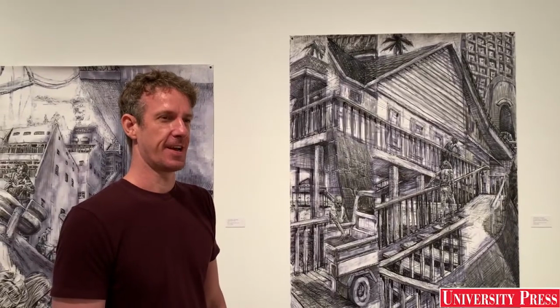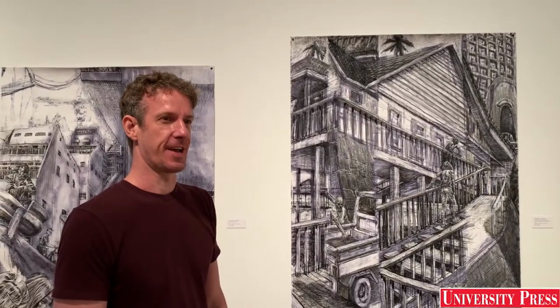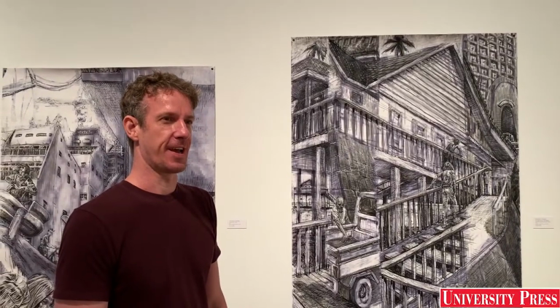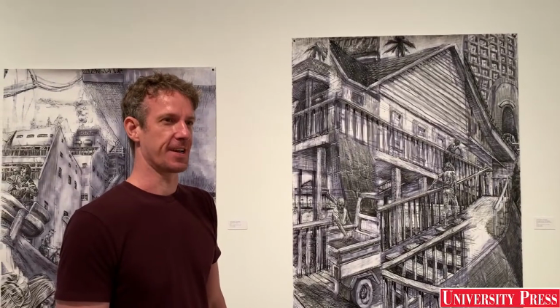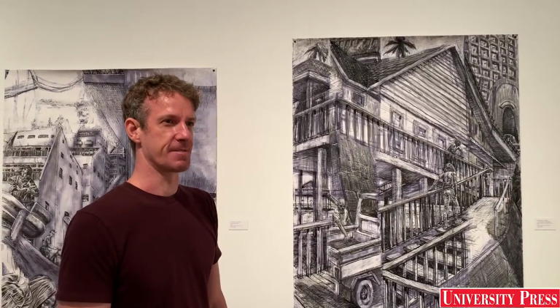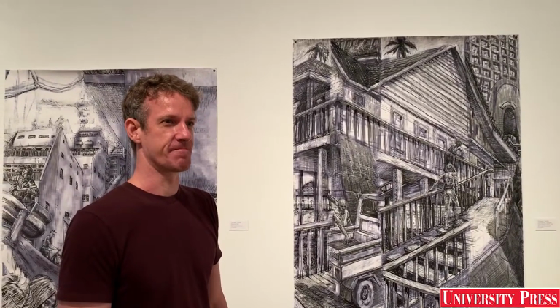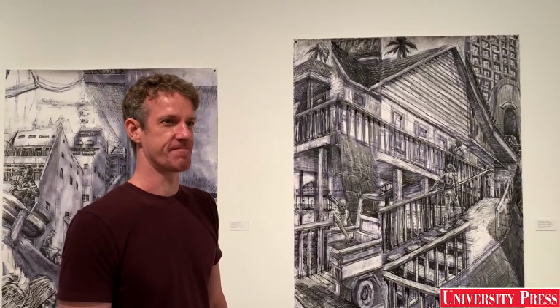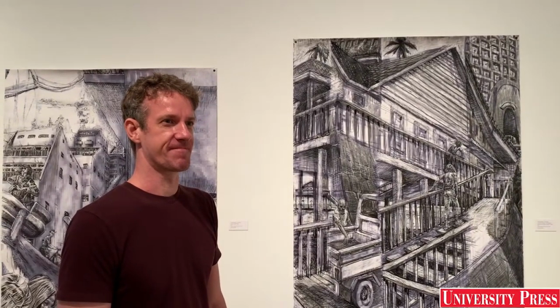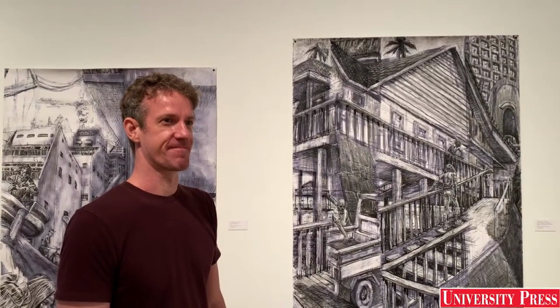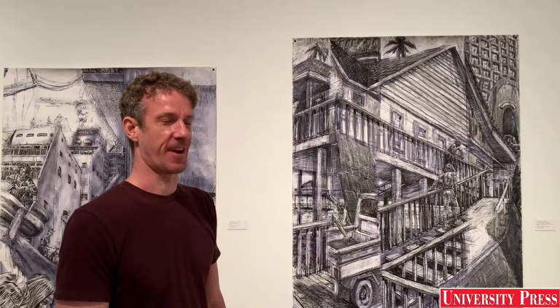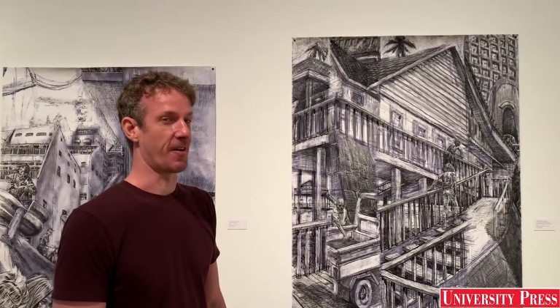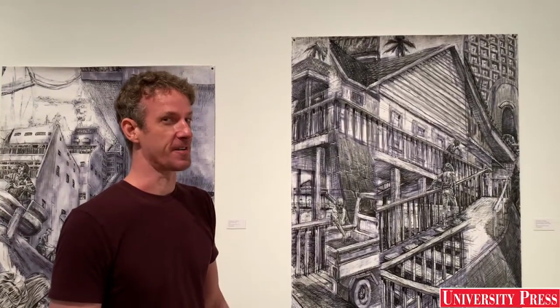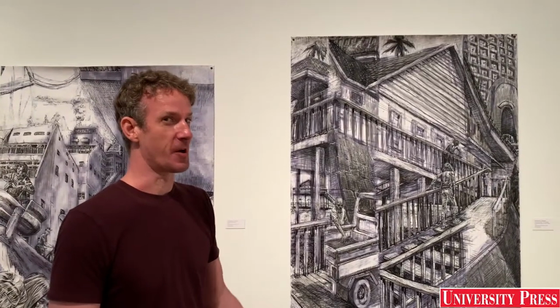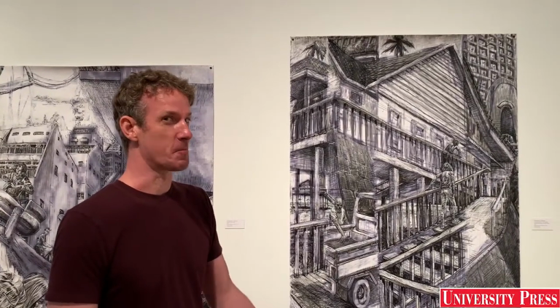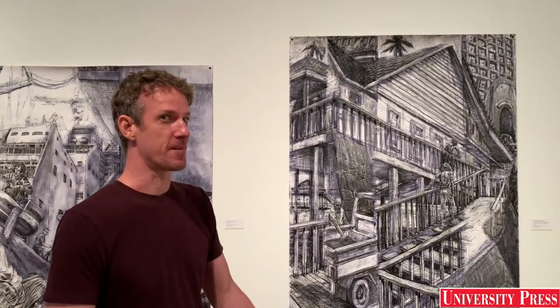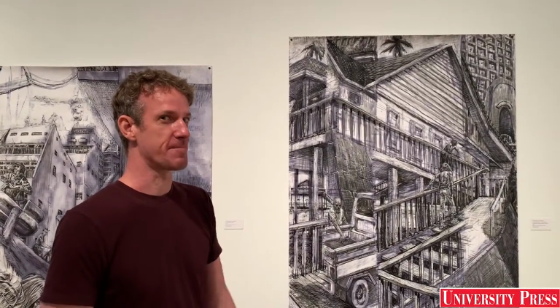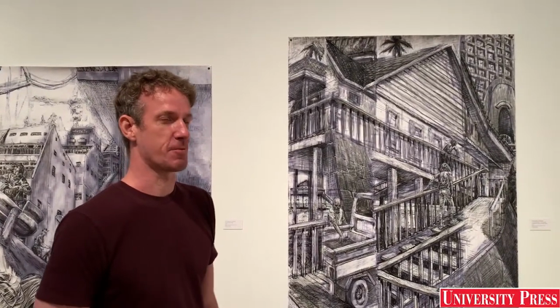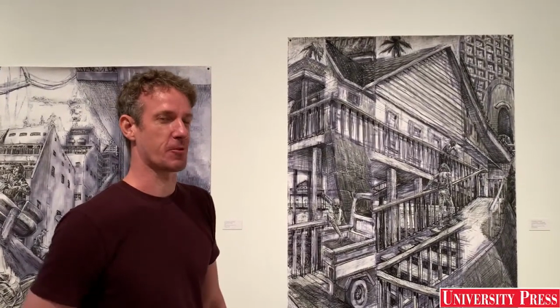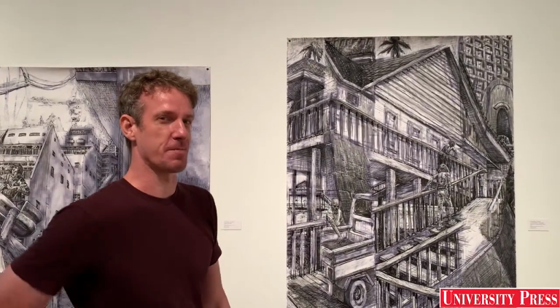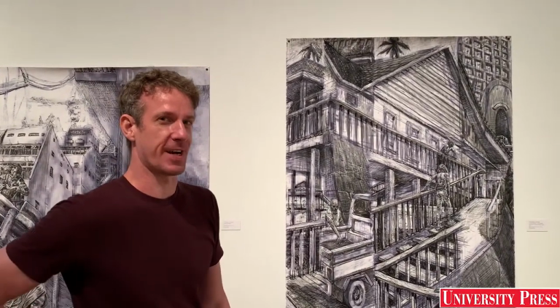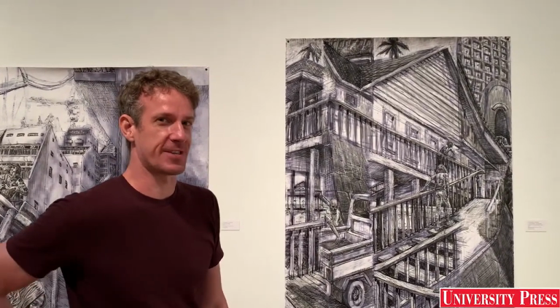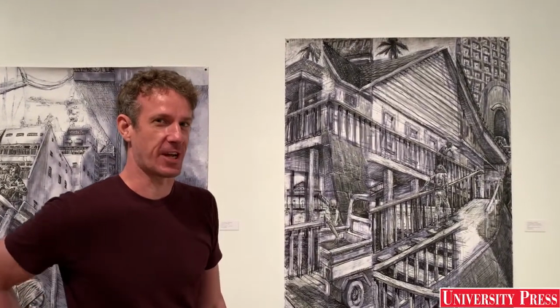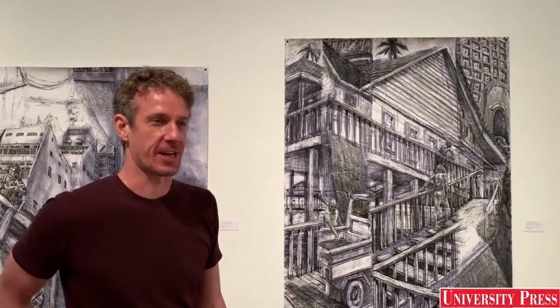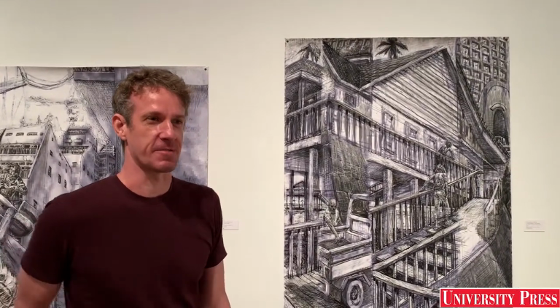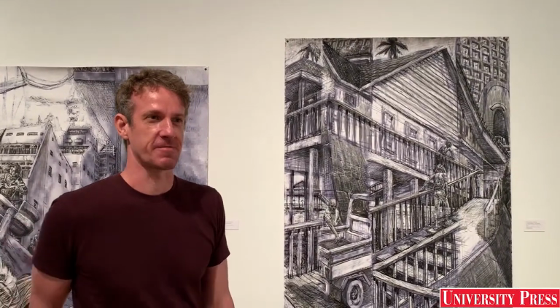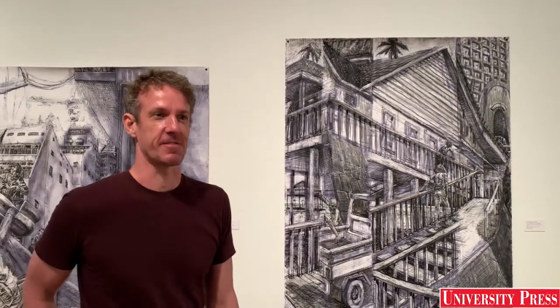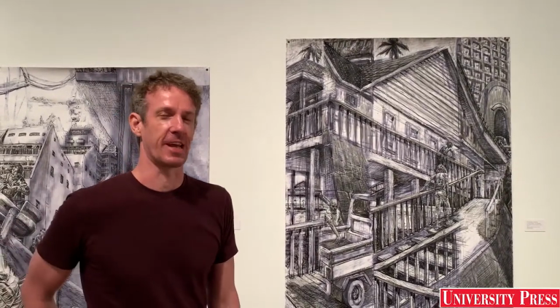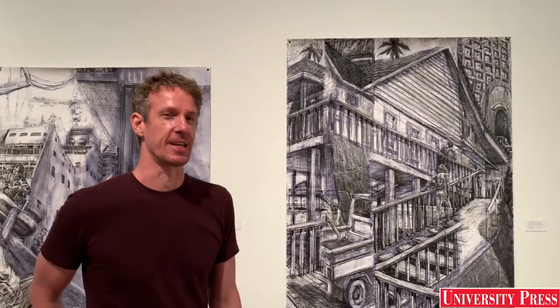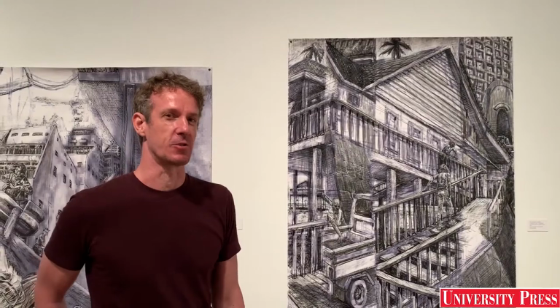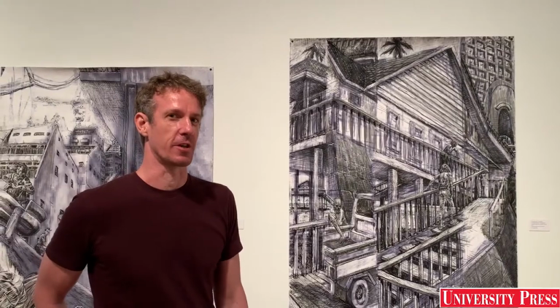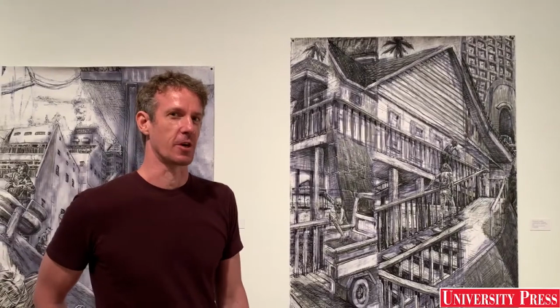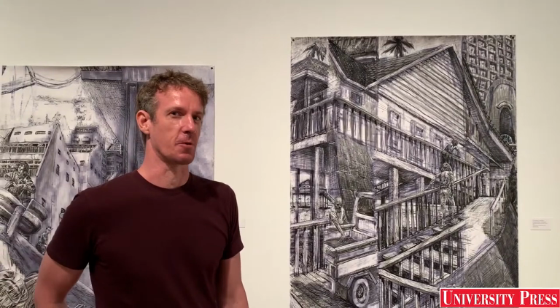I hope people will come by and check it out and enjoy the artwork.